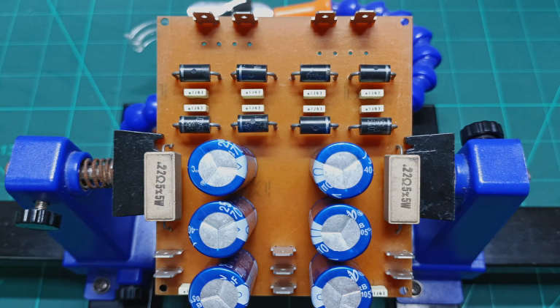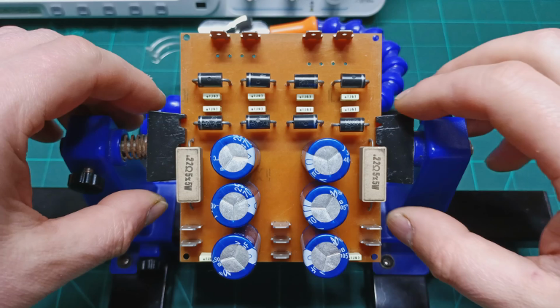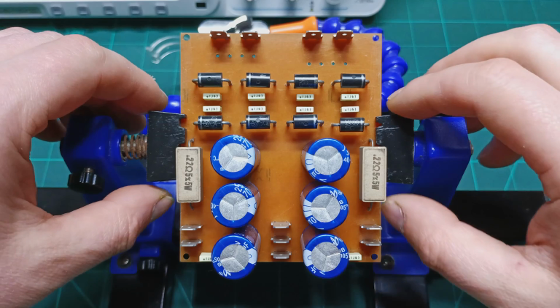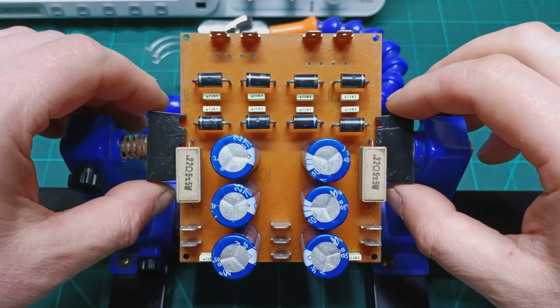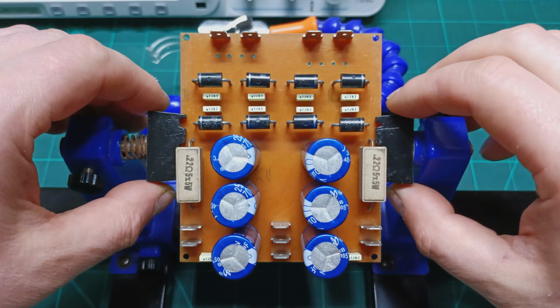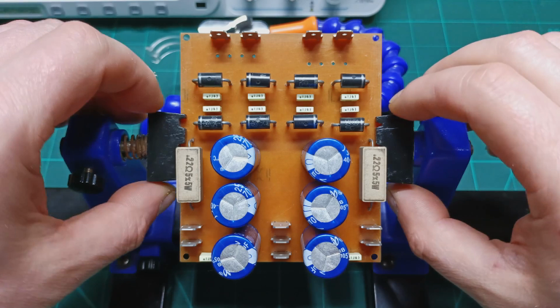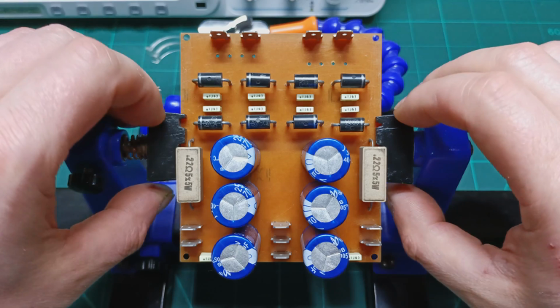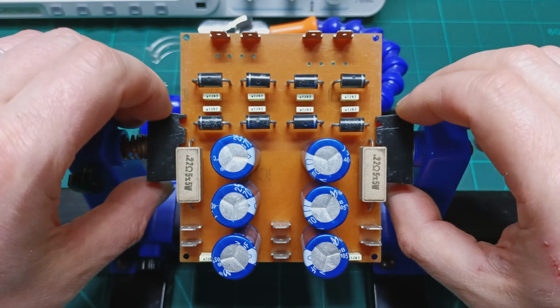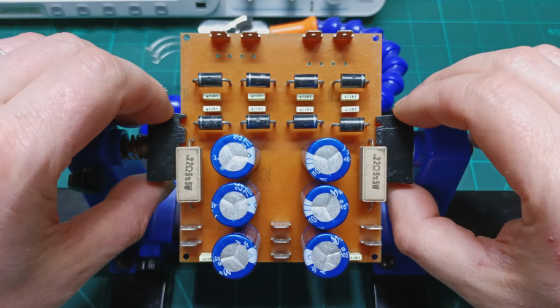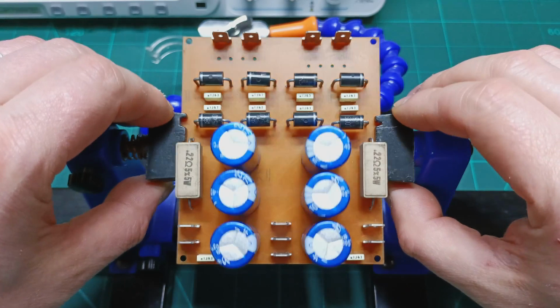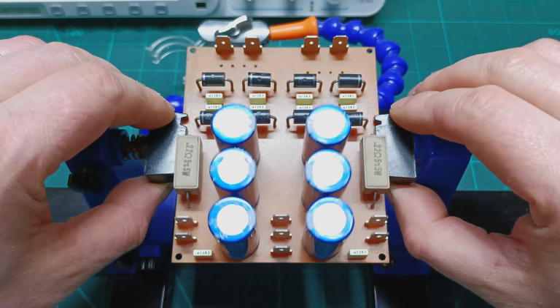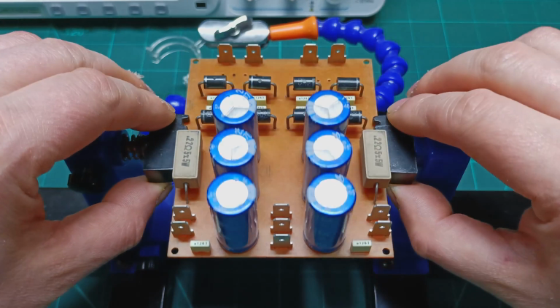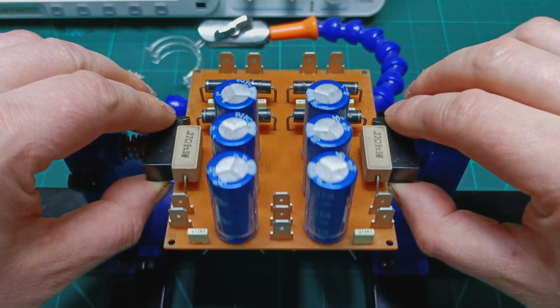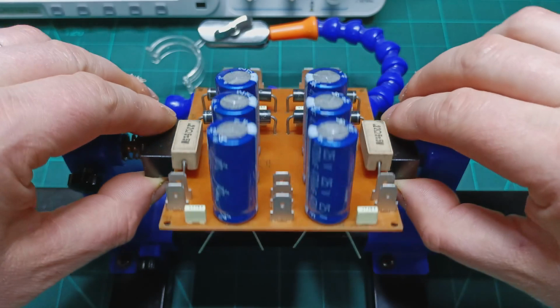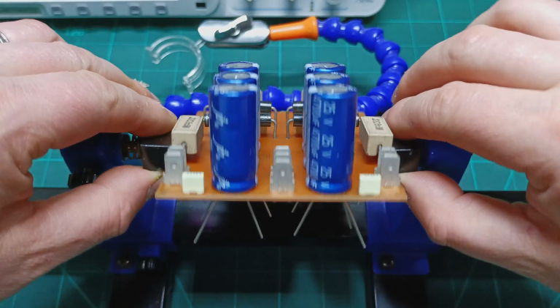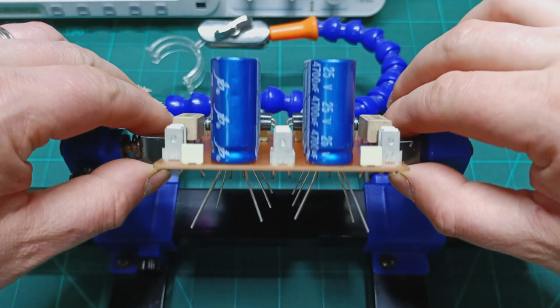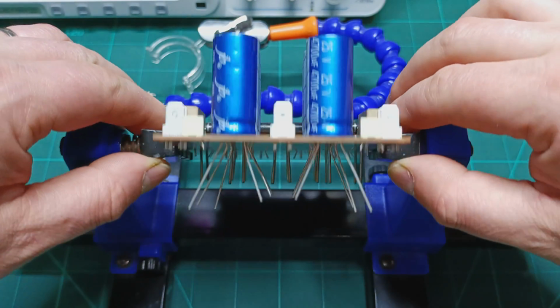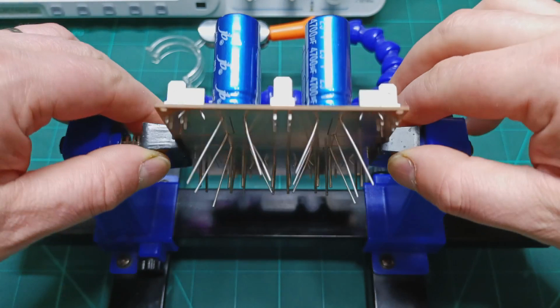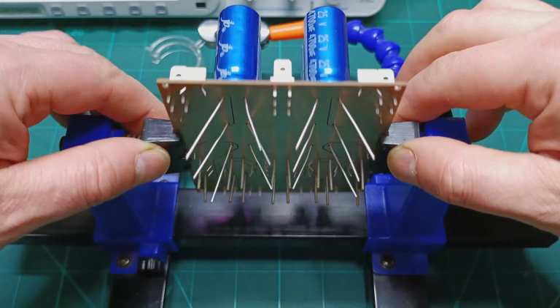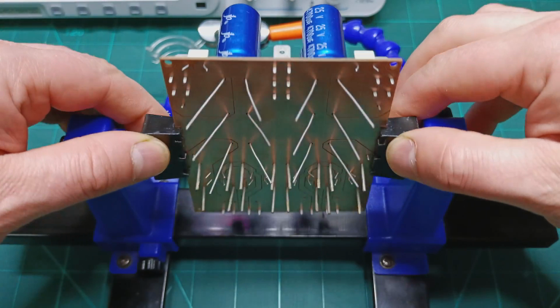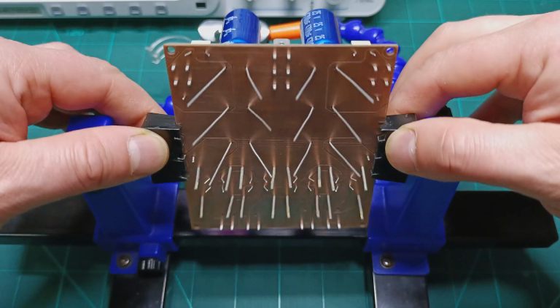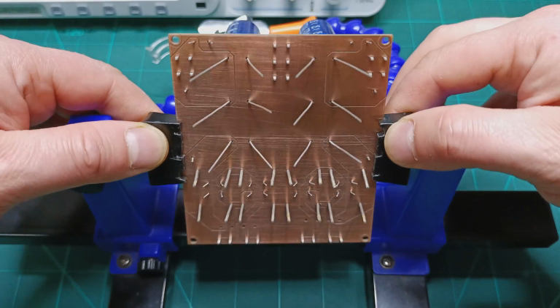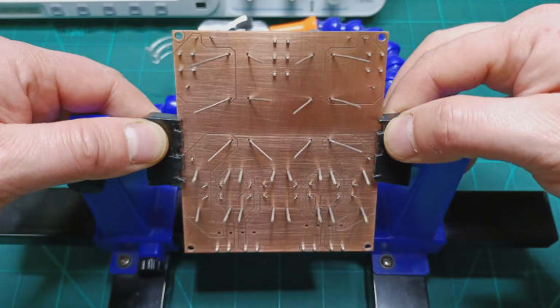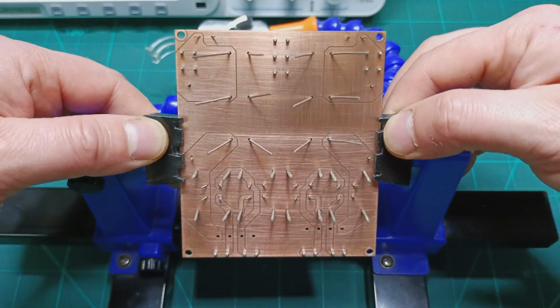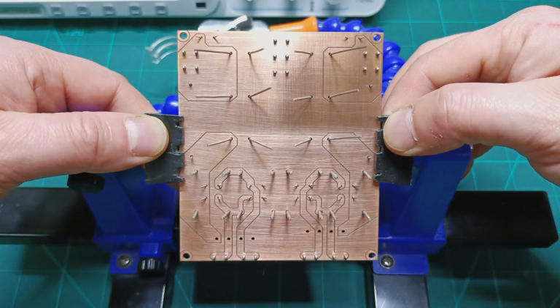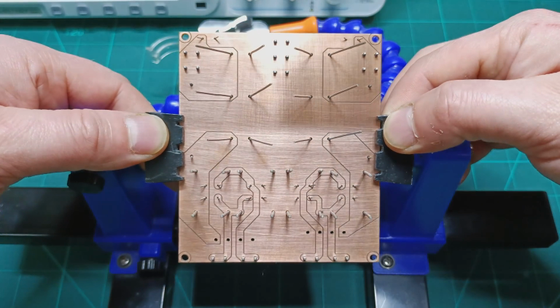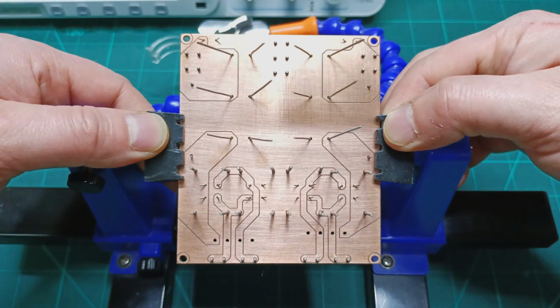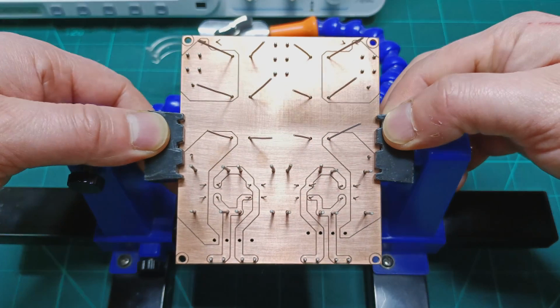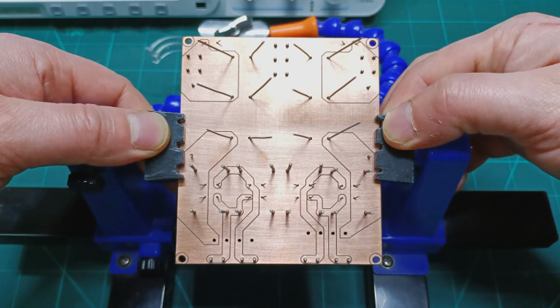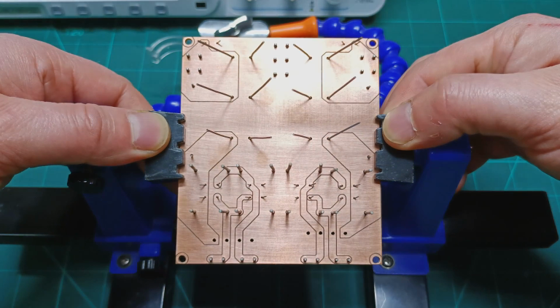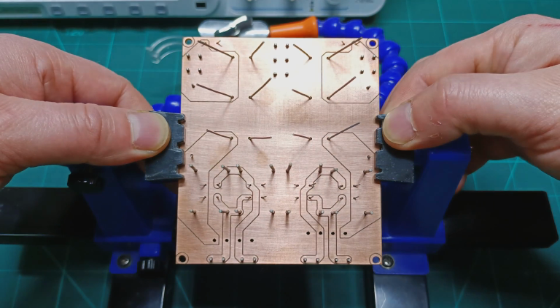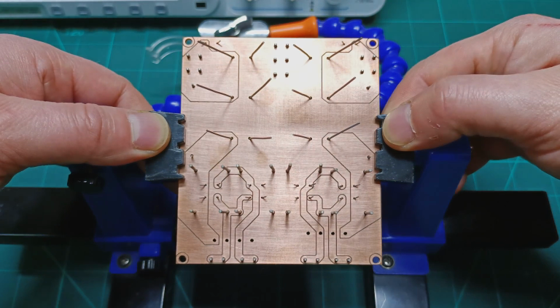And this is how the board looks with all the components in. Let's turn it over and start soldering.